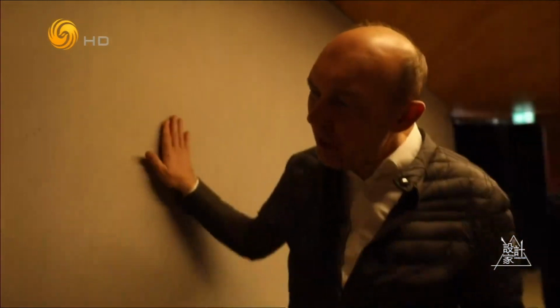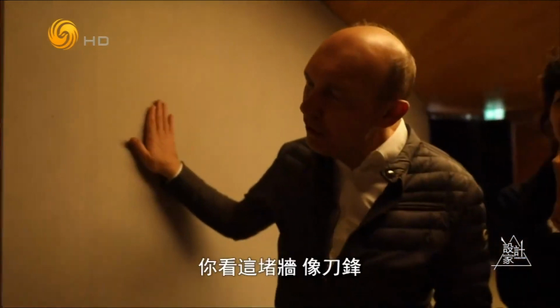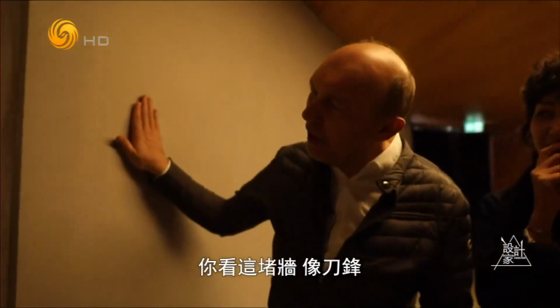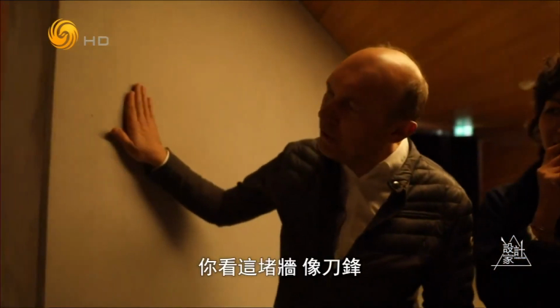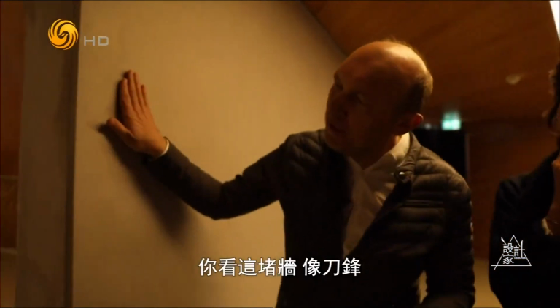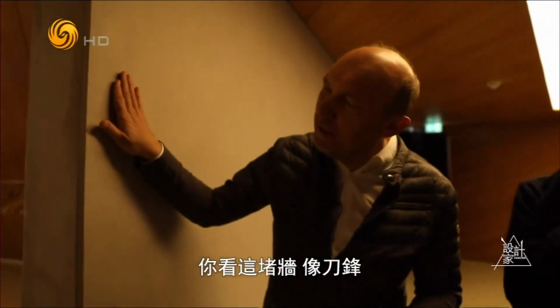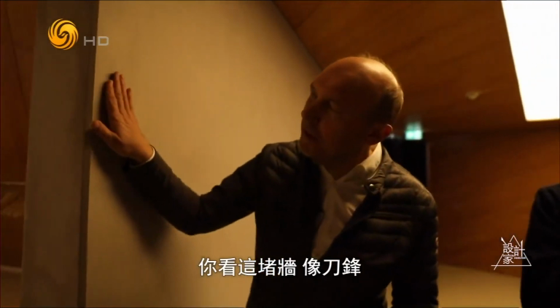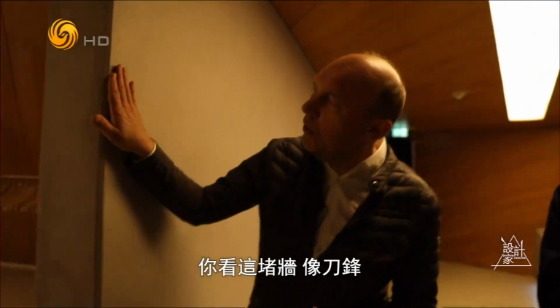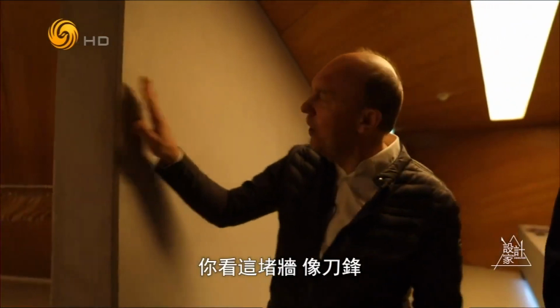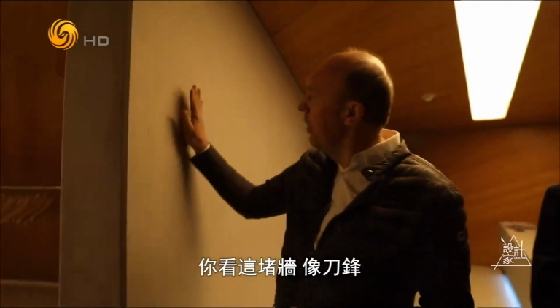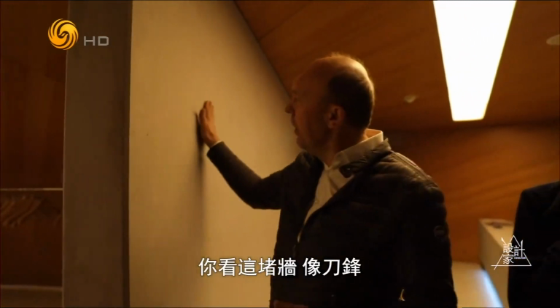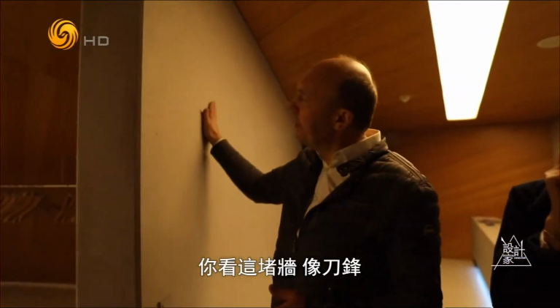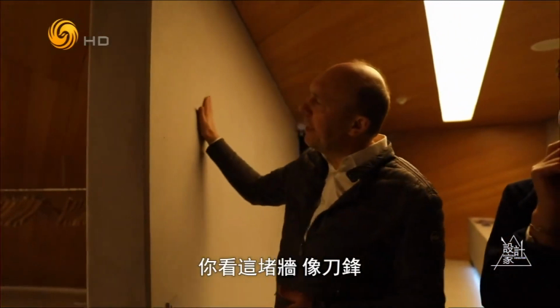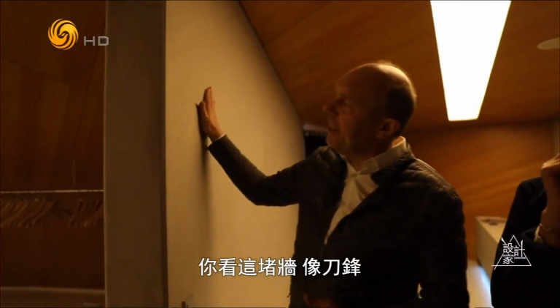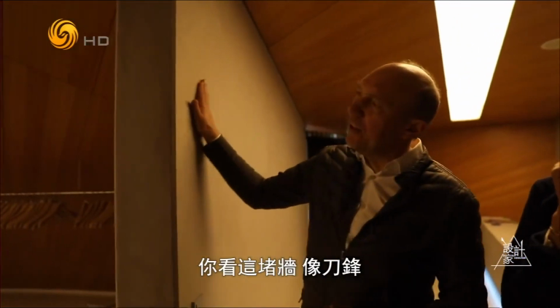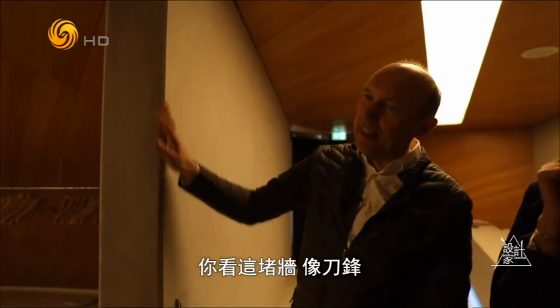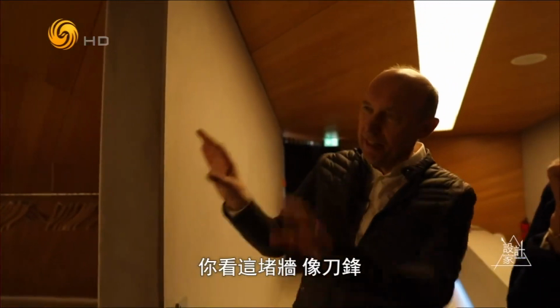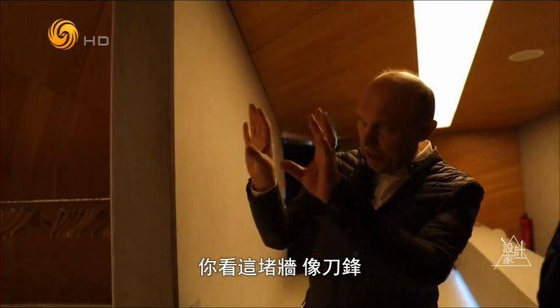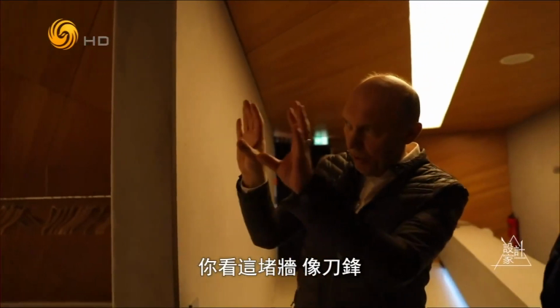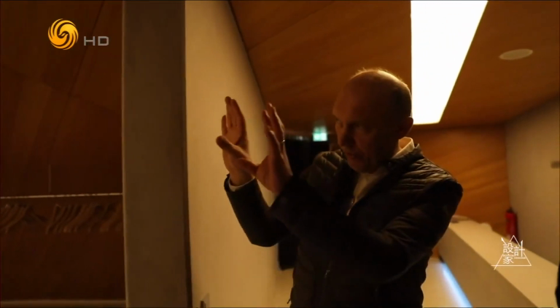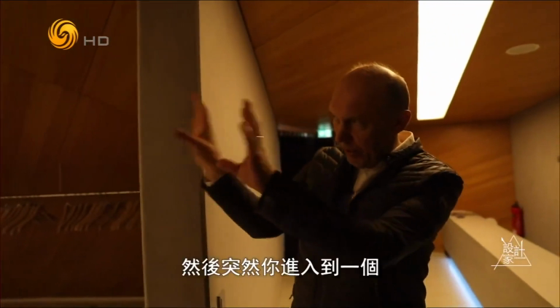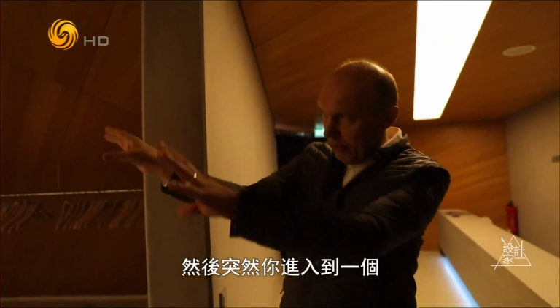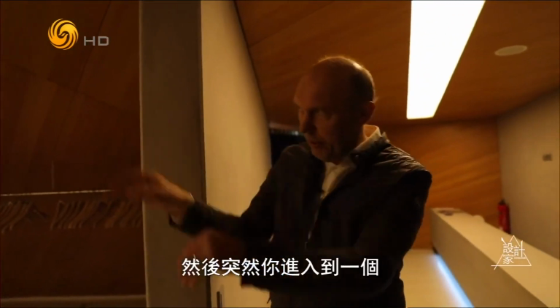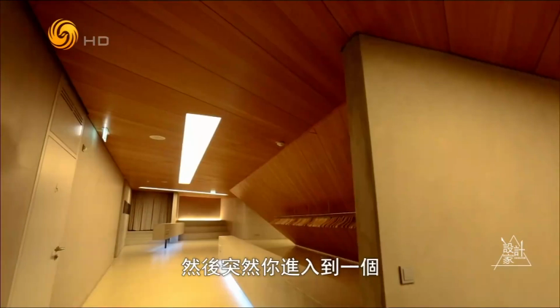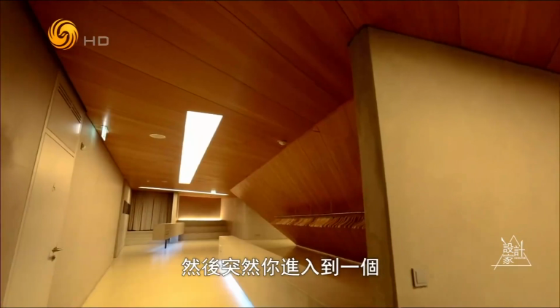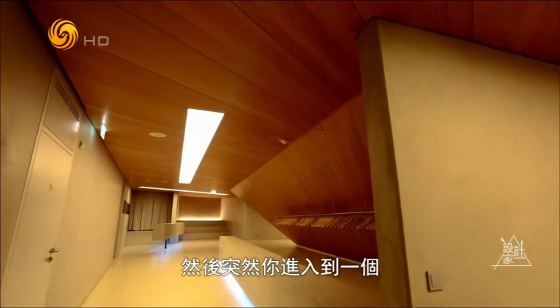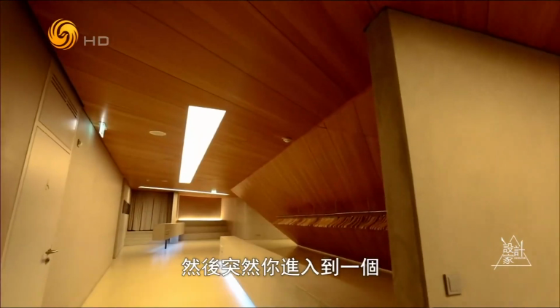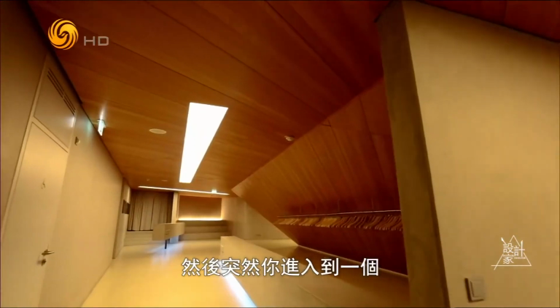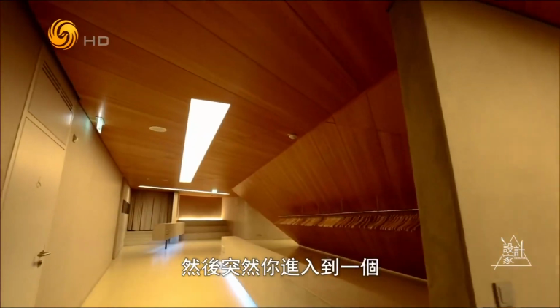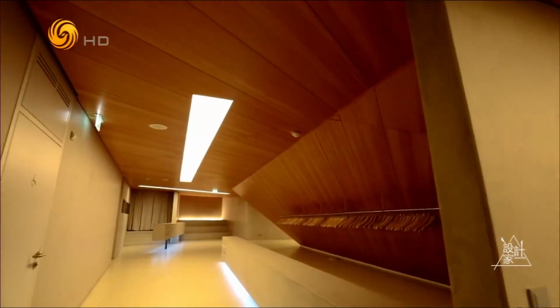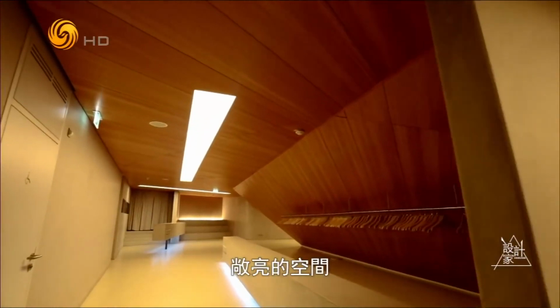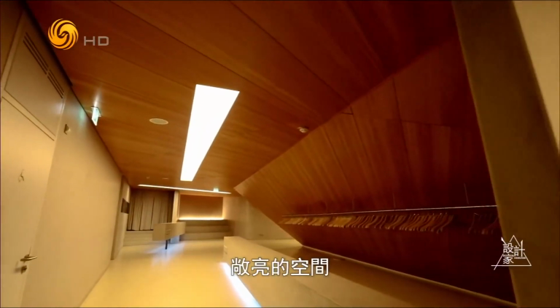And if you see this wall here, it's like an edge. And then you have the view here, which is opening.